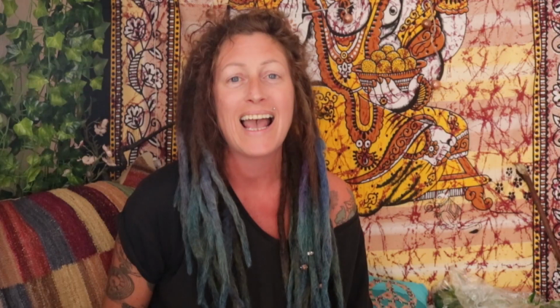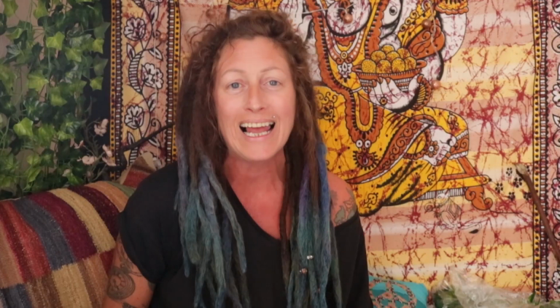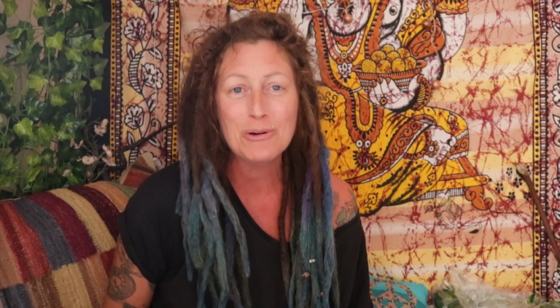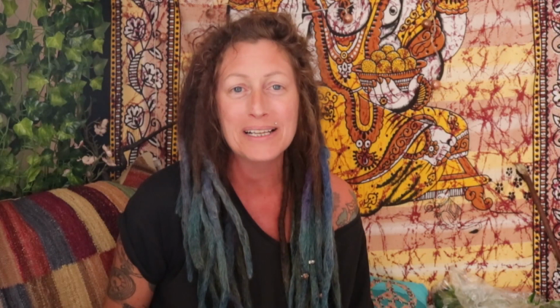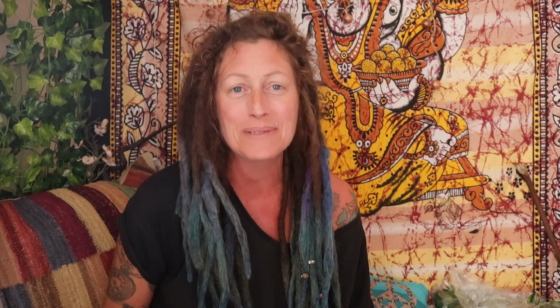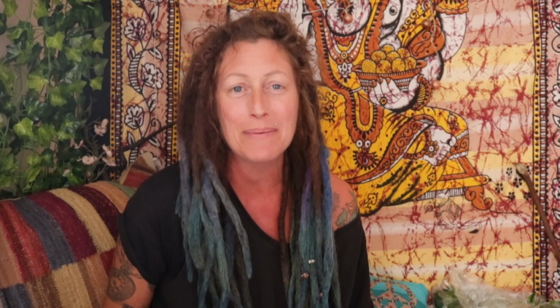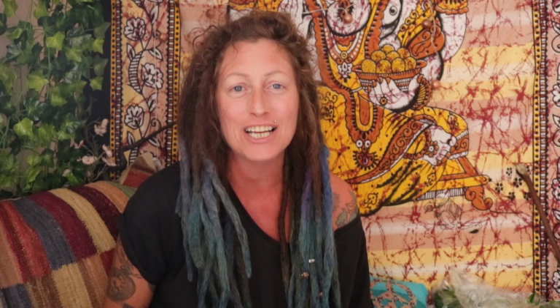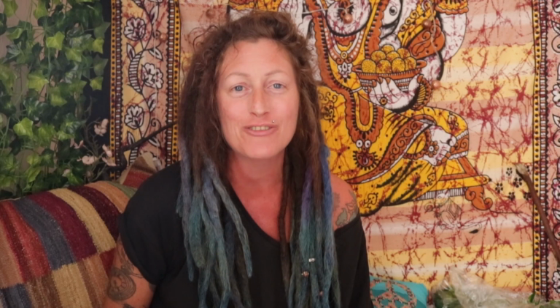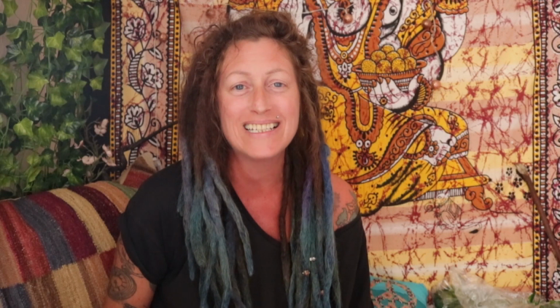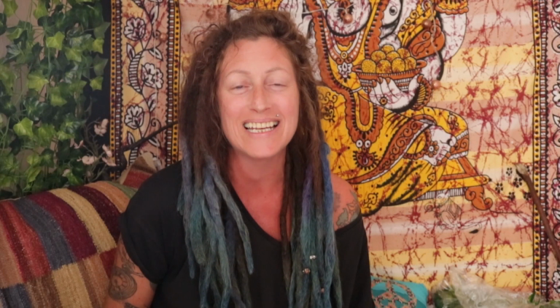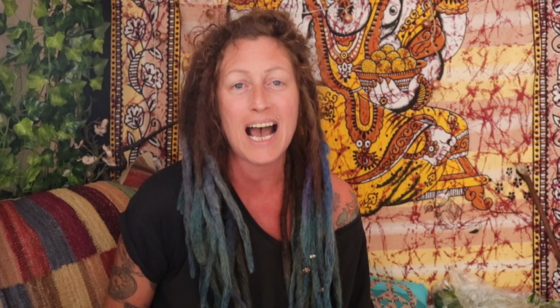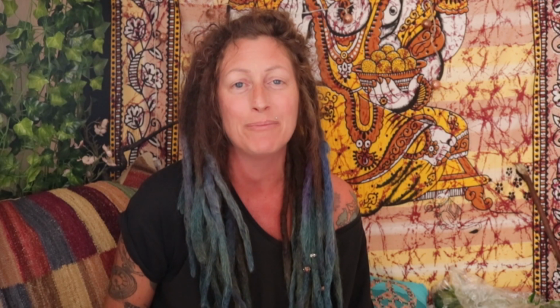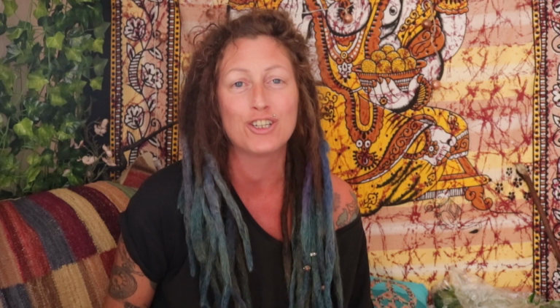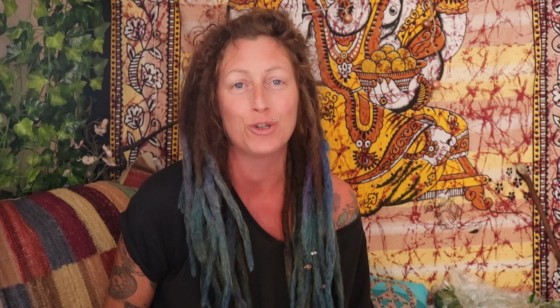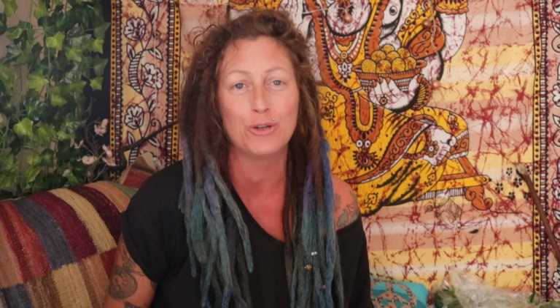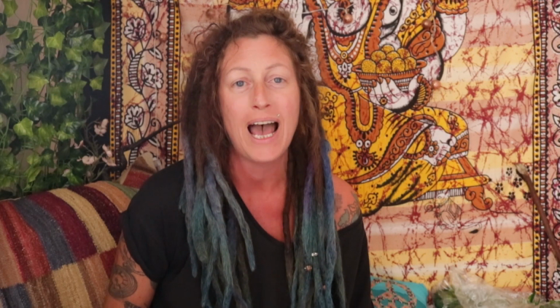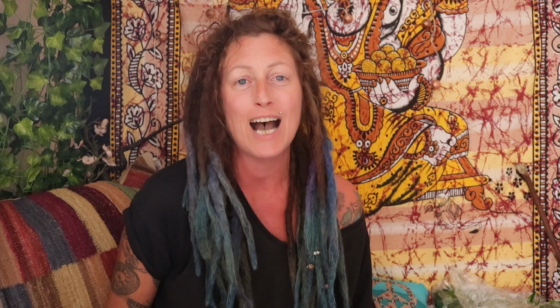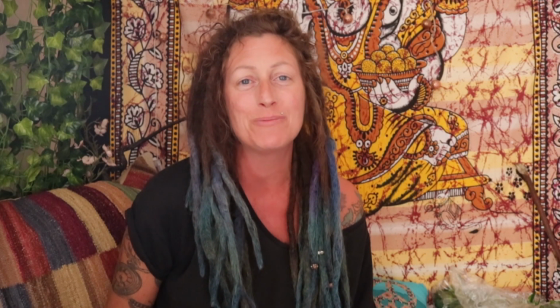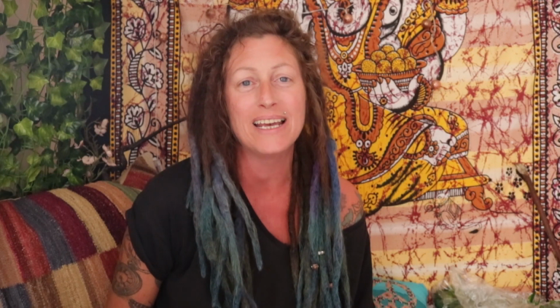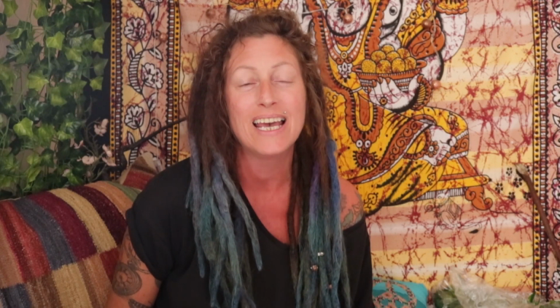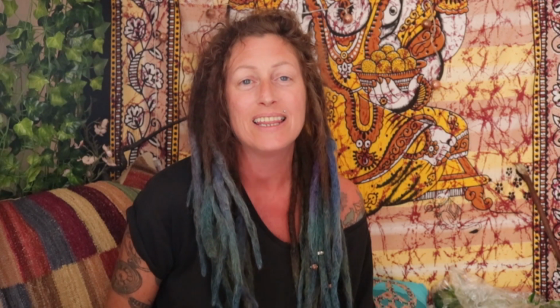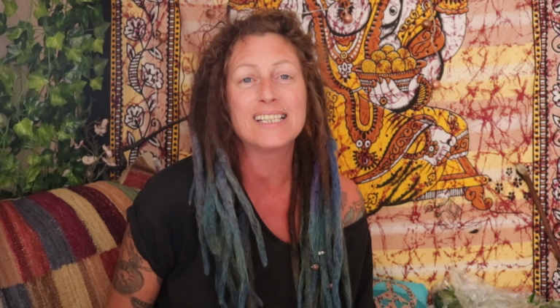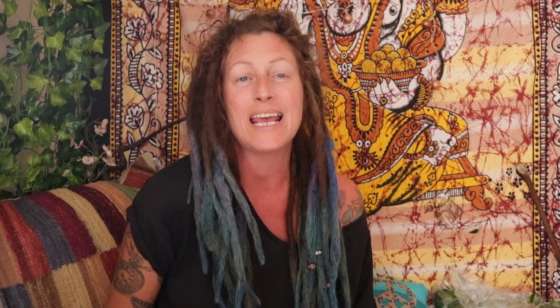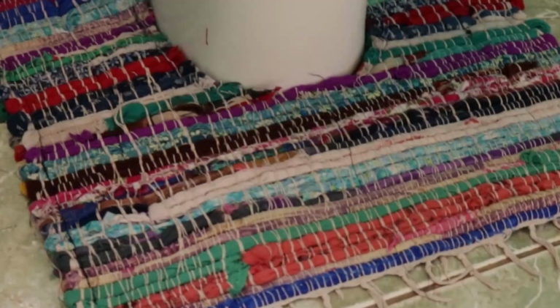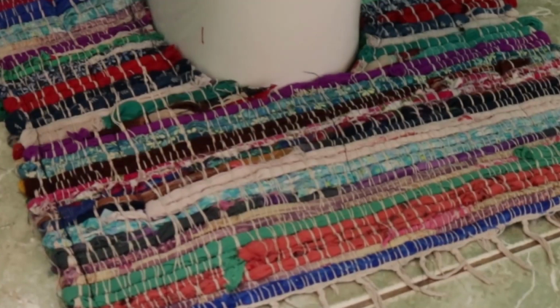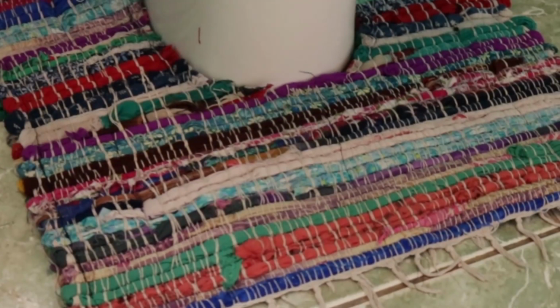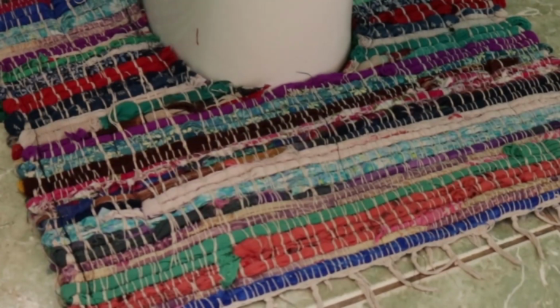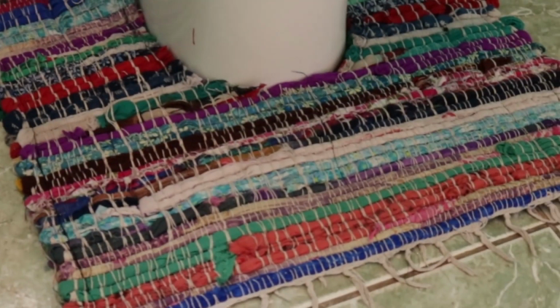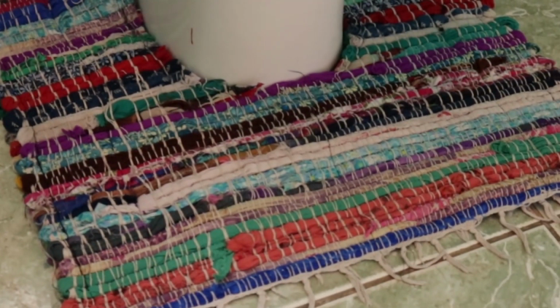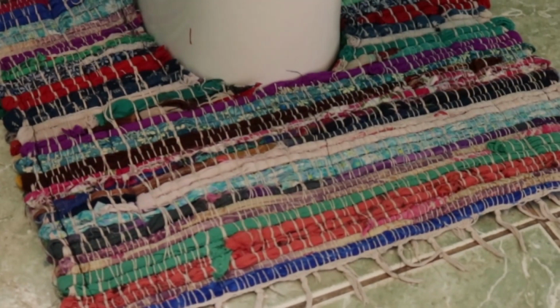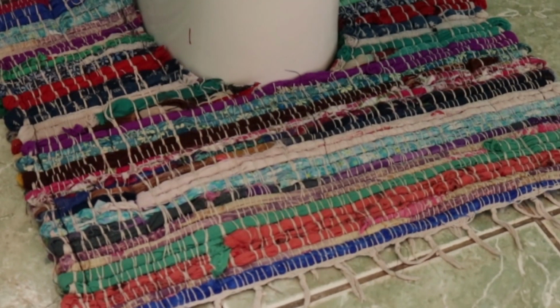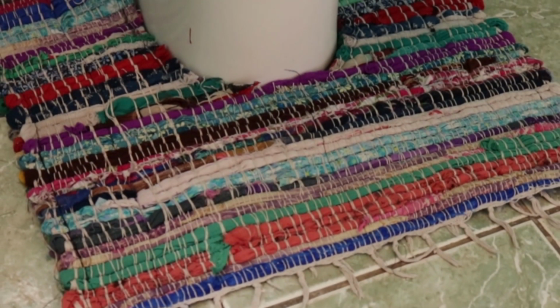Hello, welcome to Abidashery. Today I'm going to show you how to make this hippie boho bath mat.